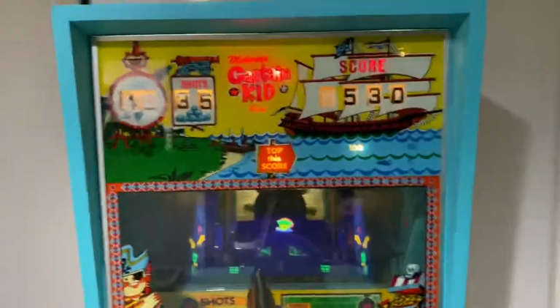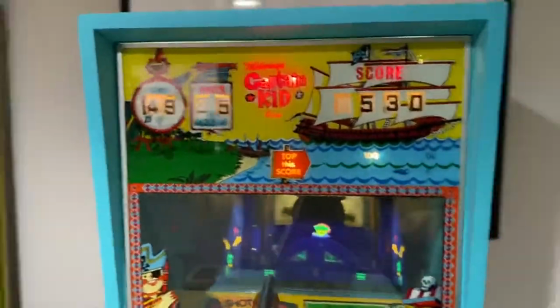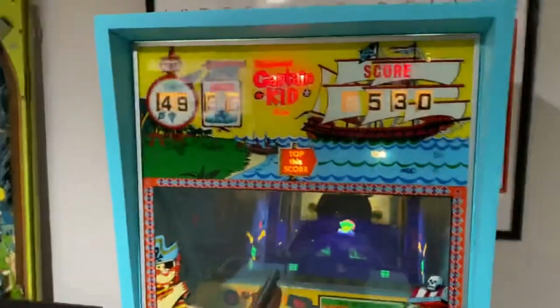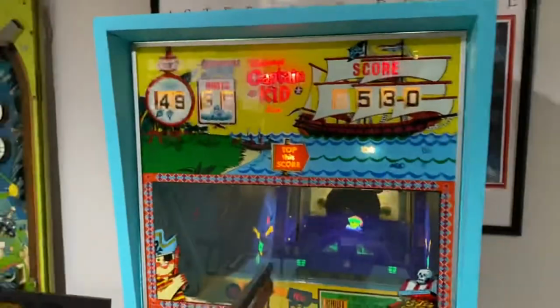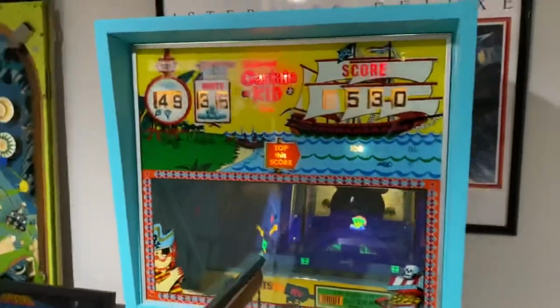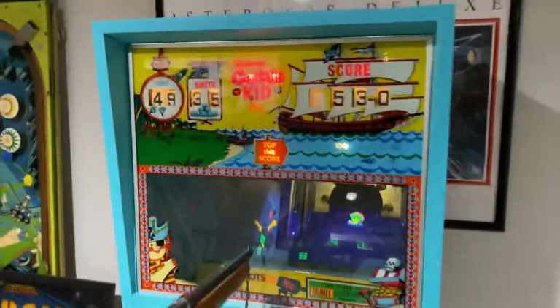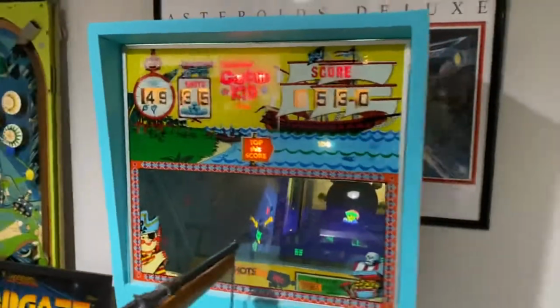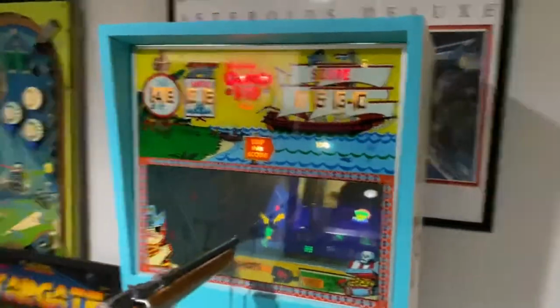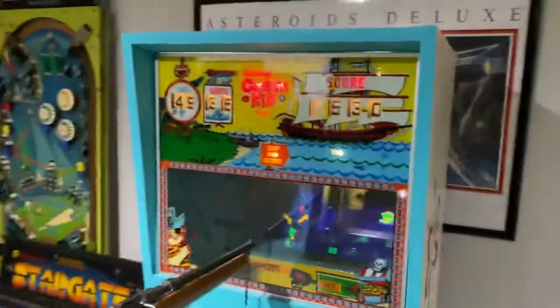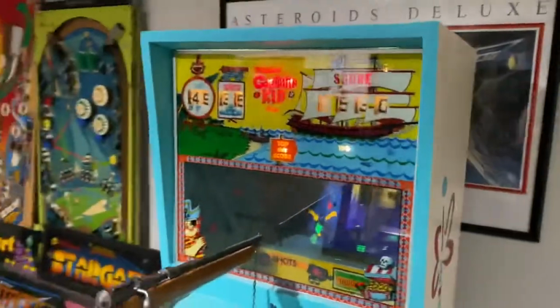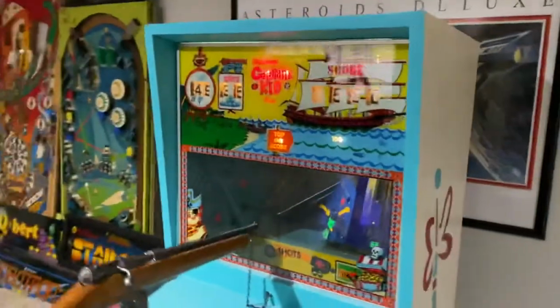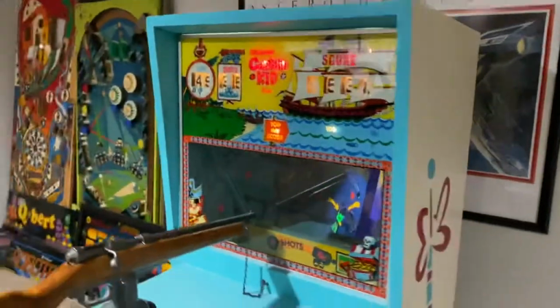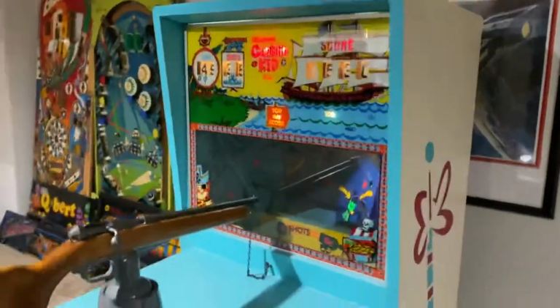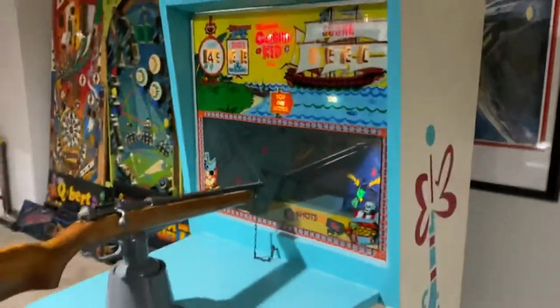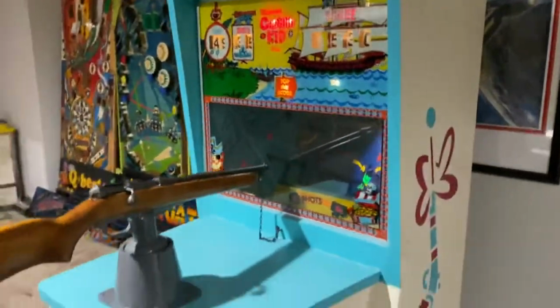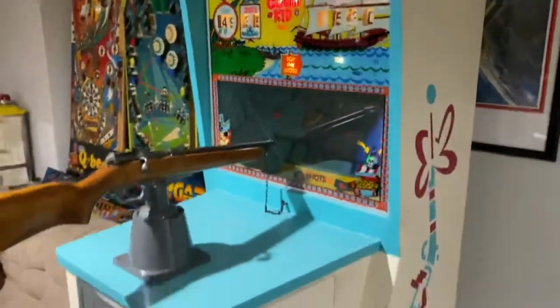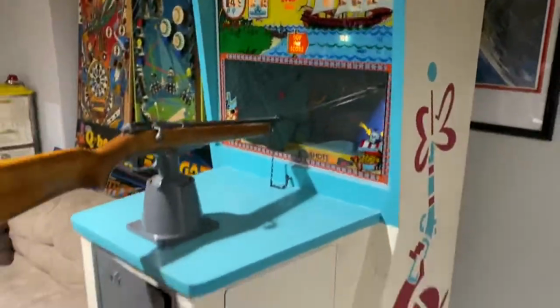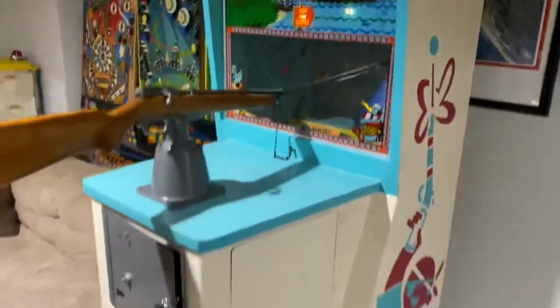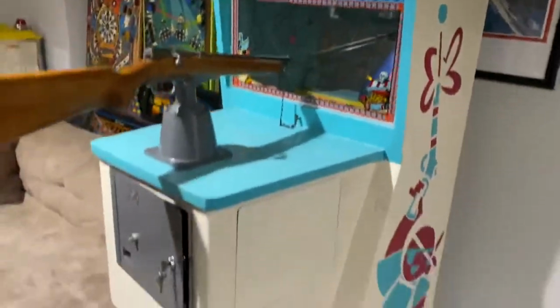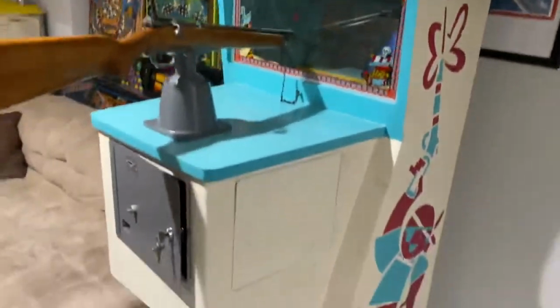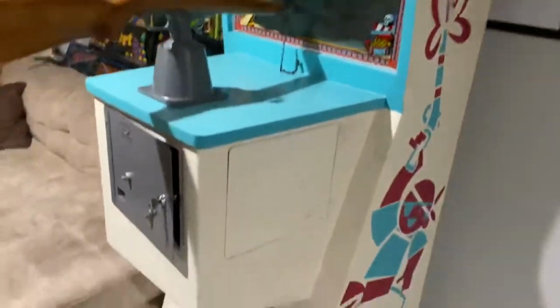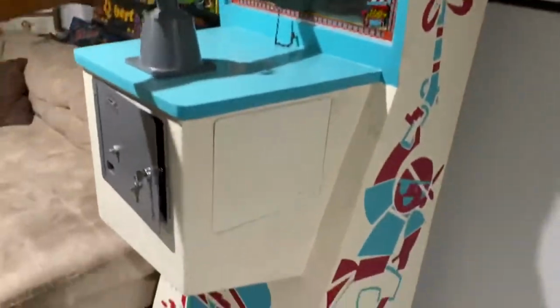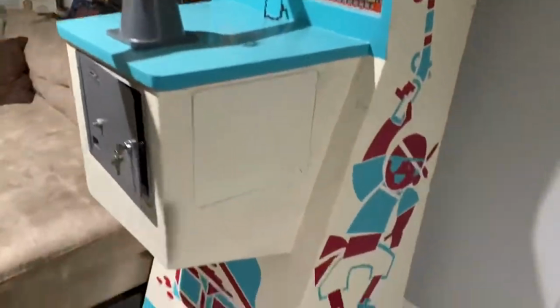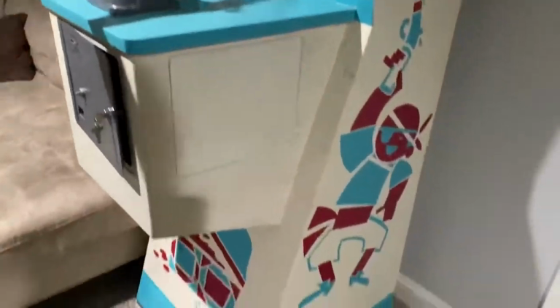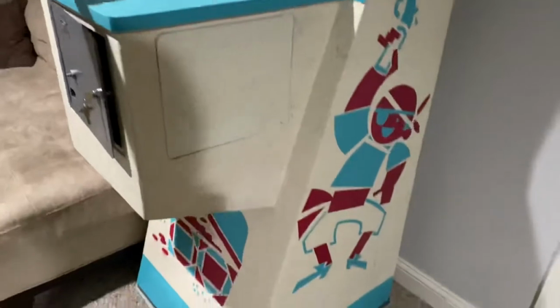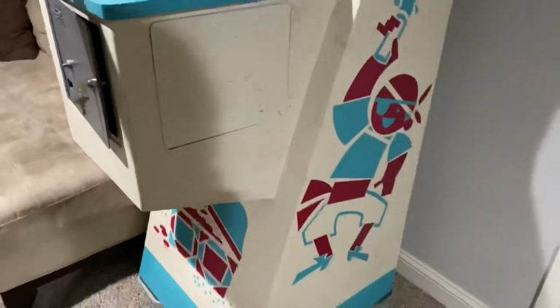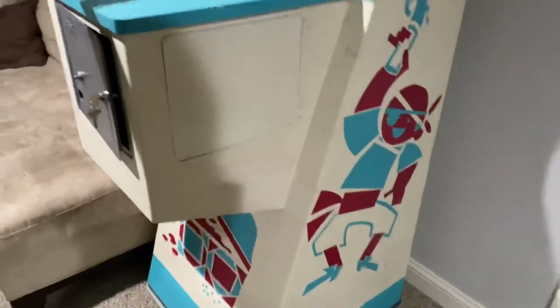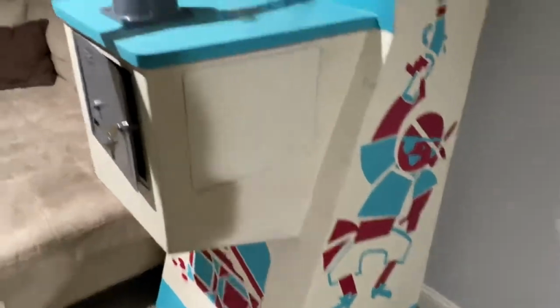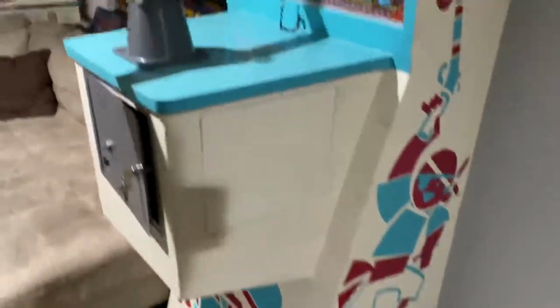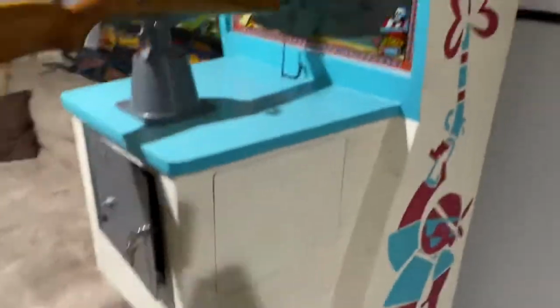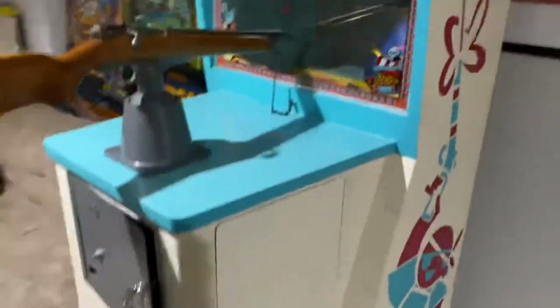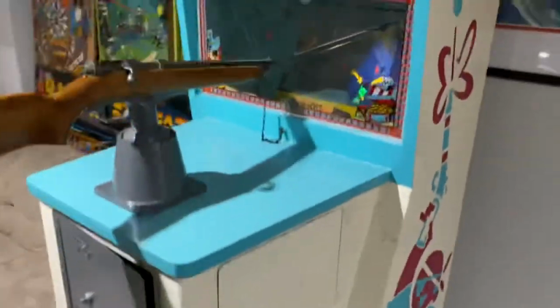There we go. Awesome game. Great graphics. I love it.